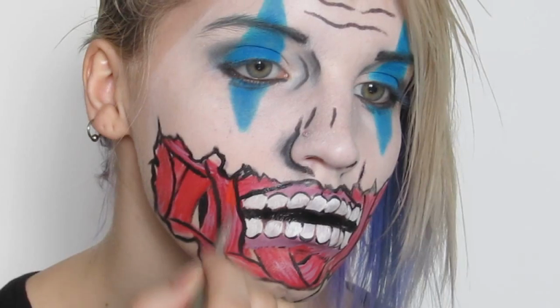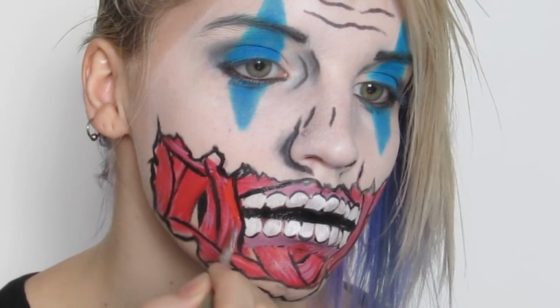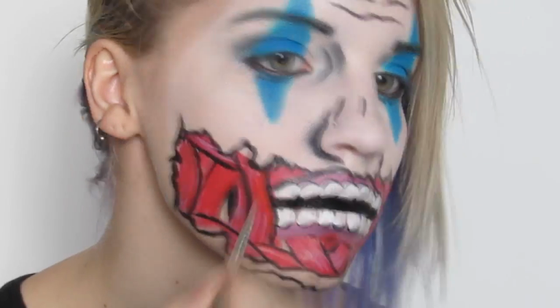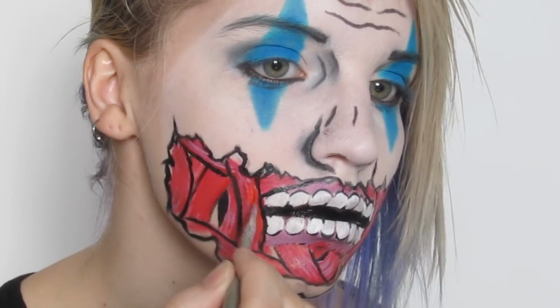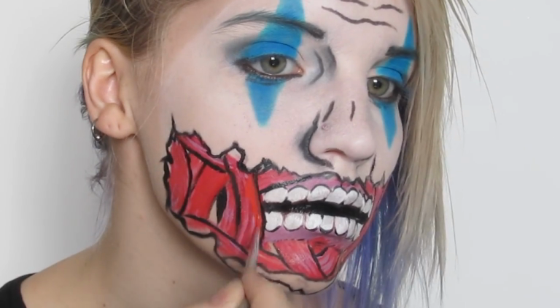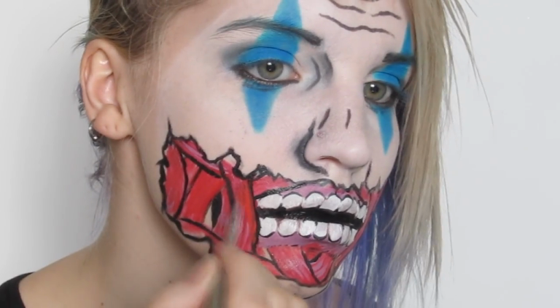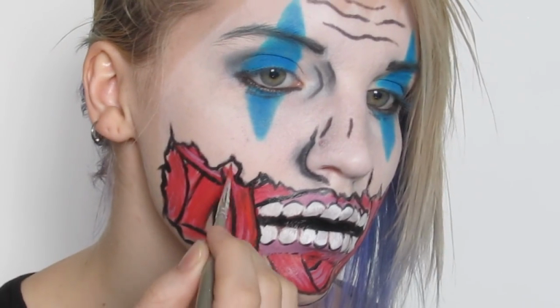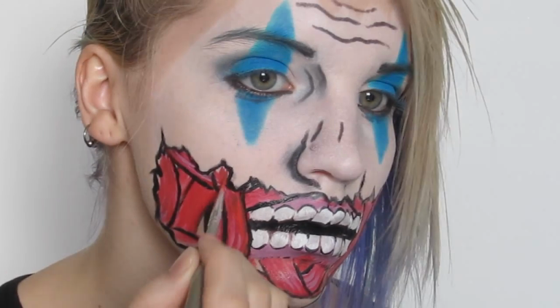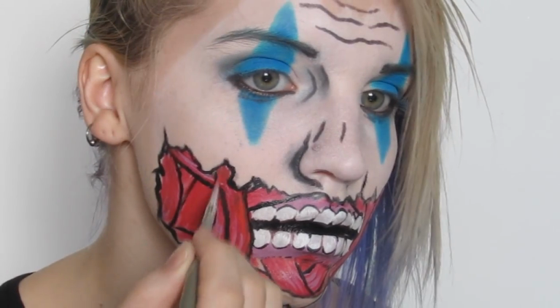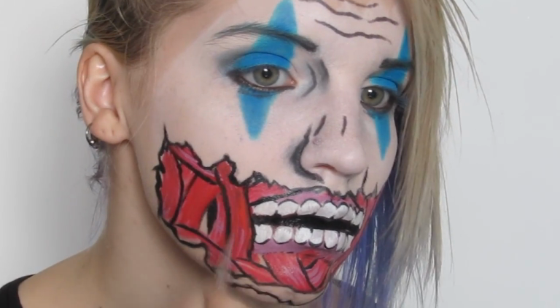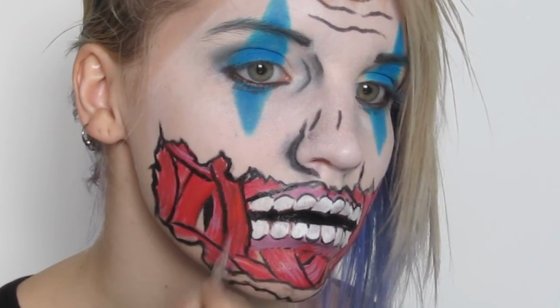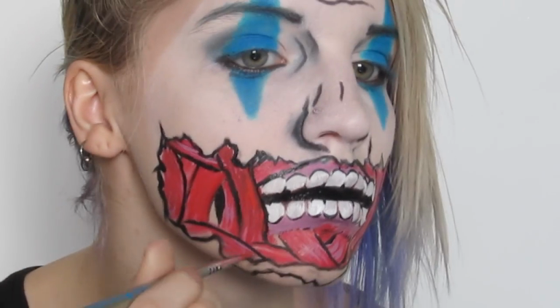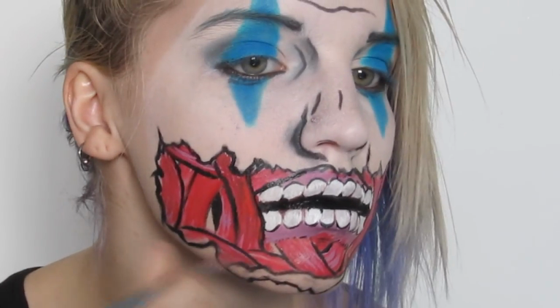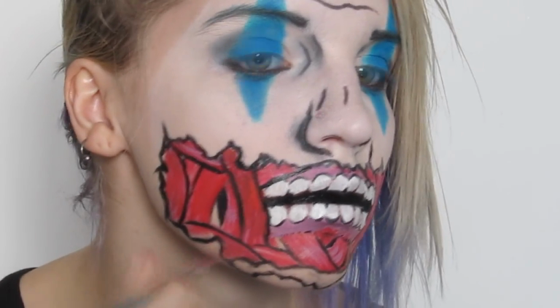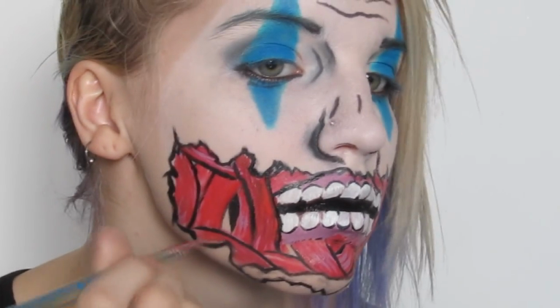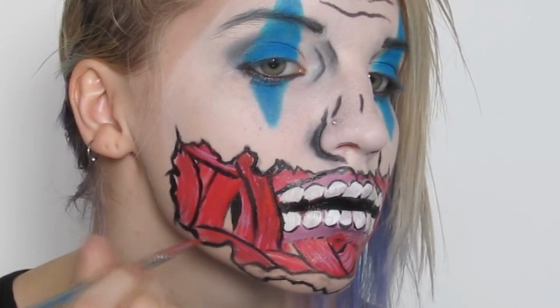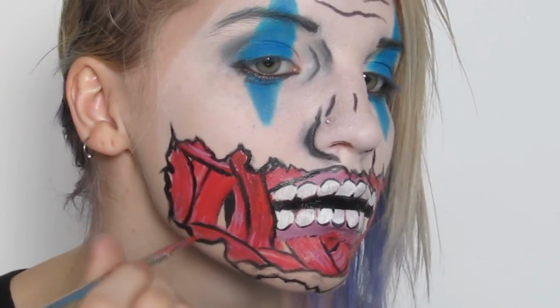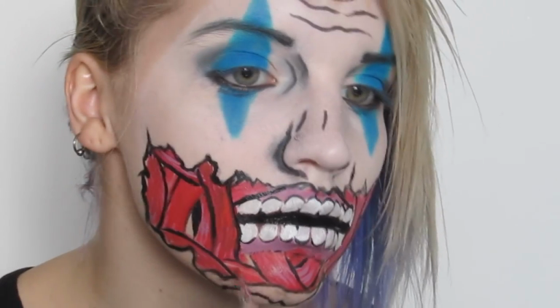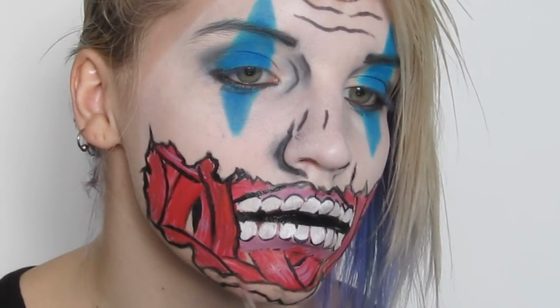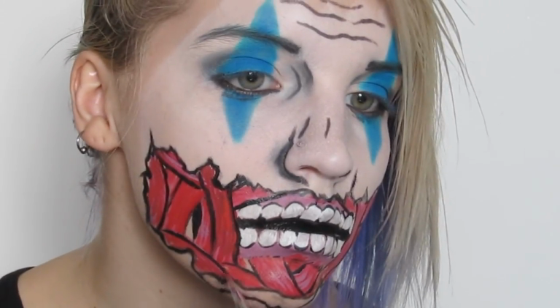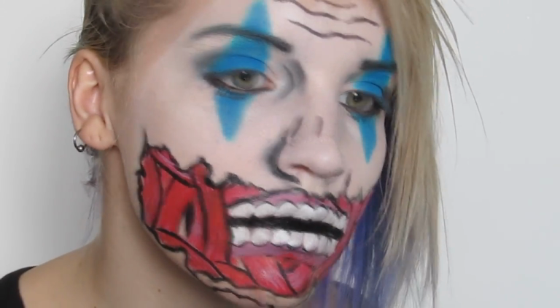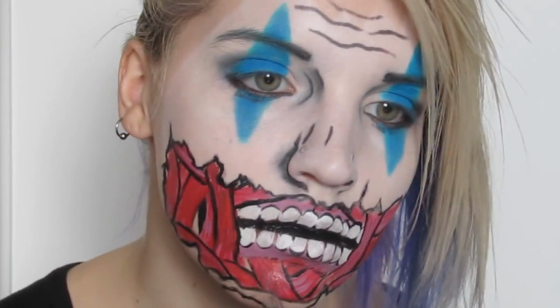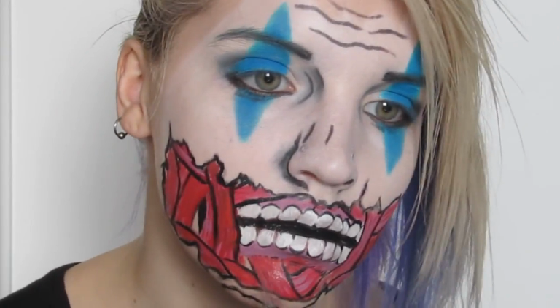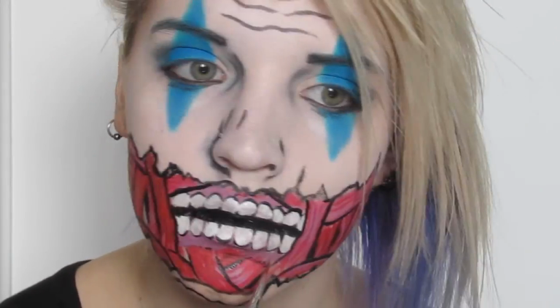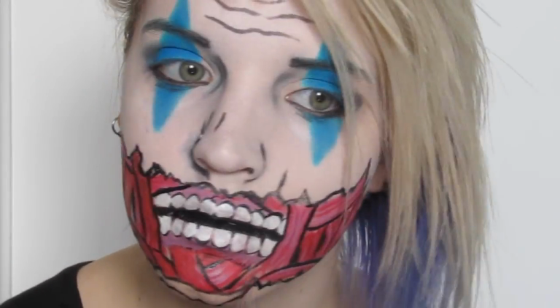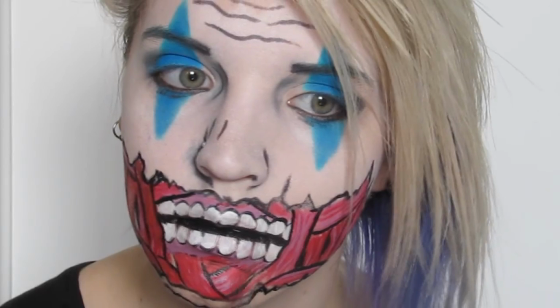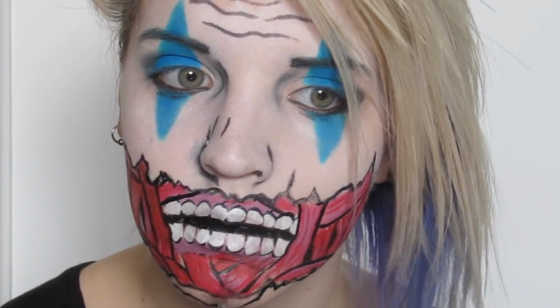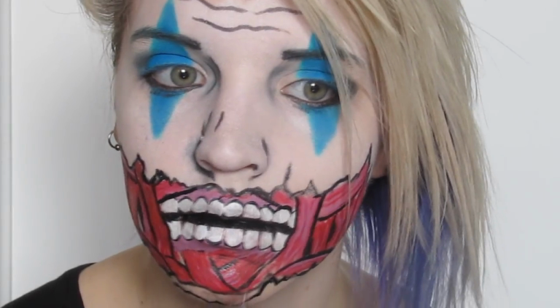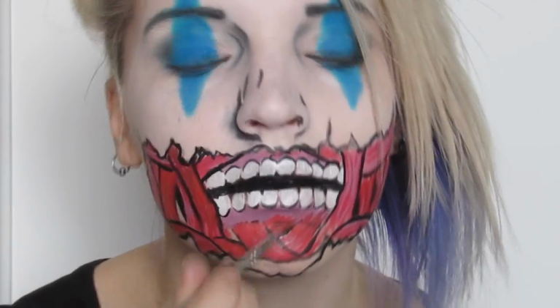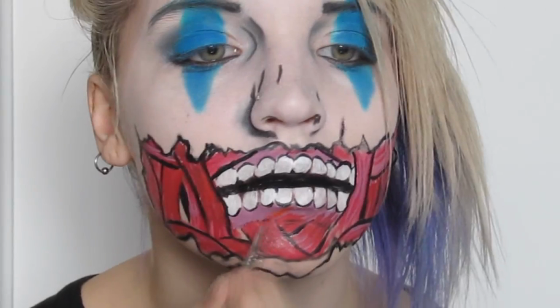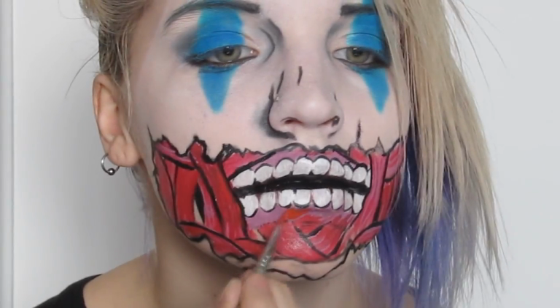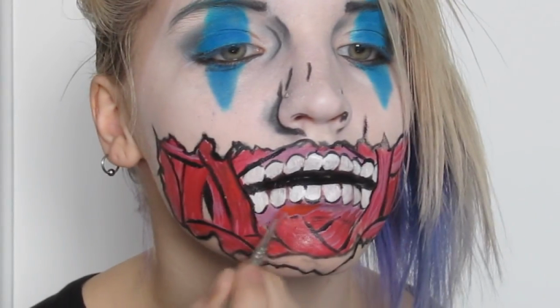I went over again with the red, especially in any areas I found too pink or purple toned, and then I also filled in the ripped chin area.